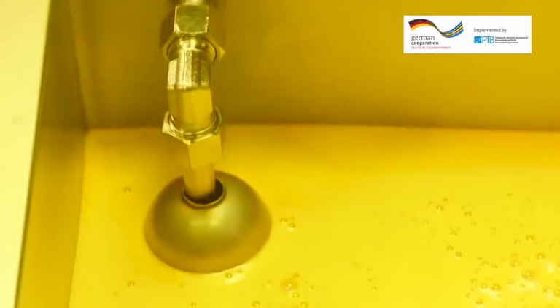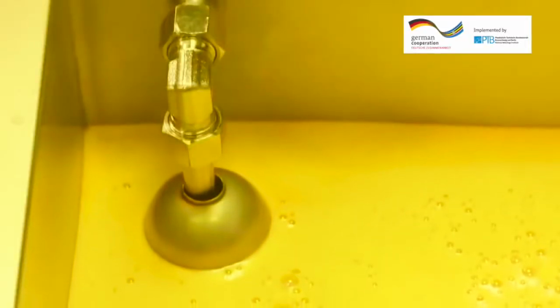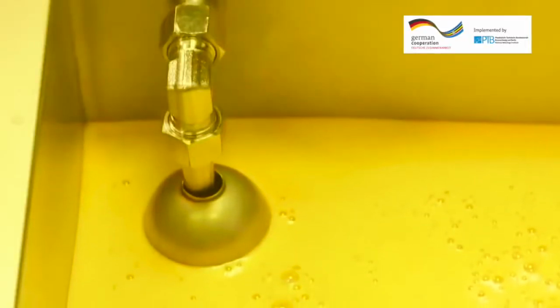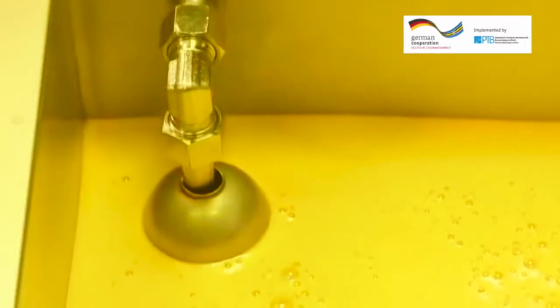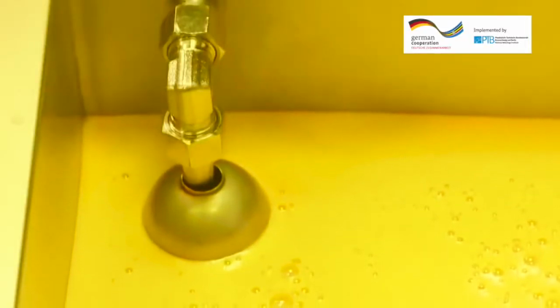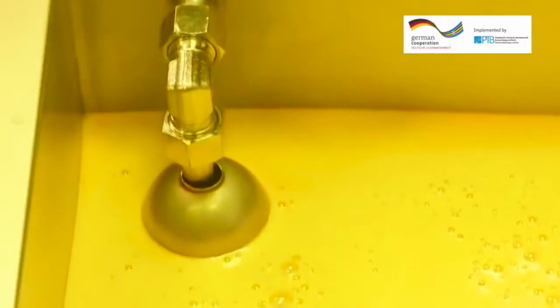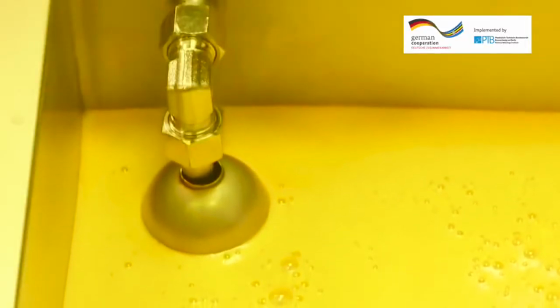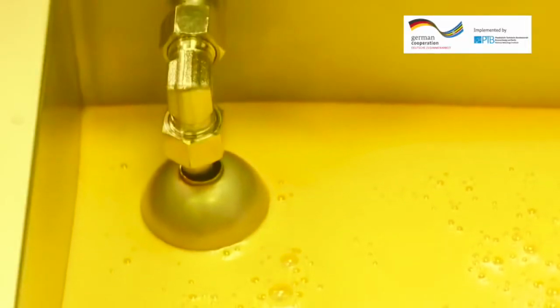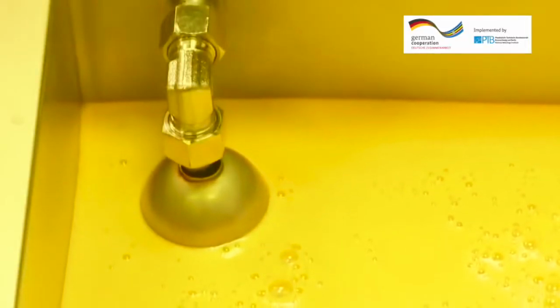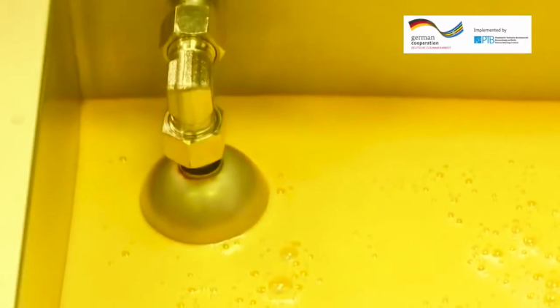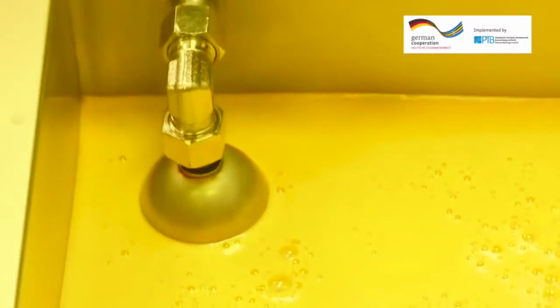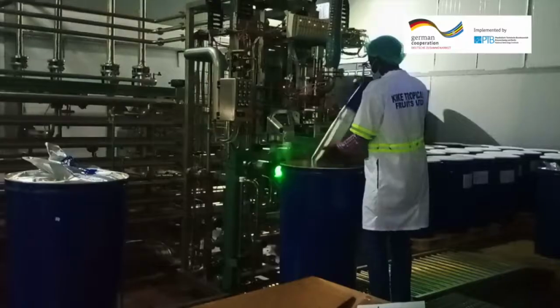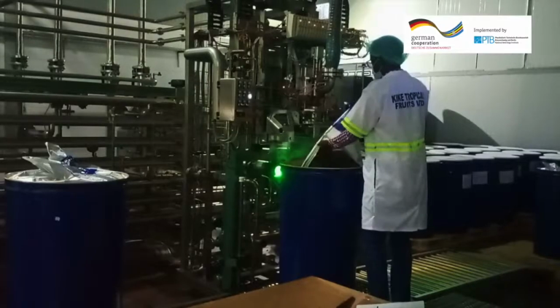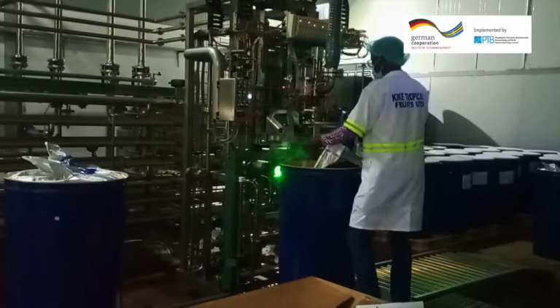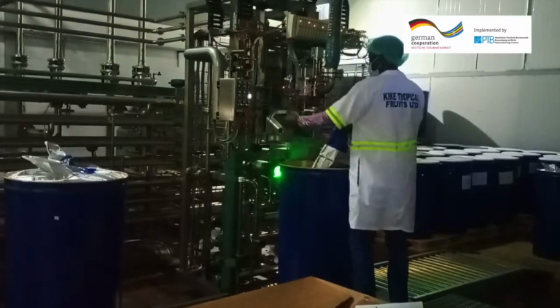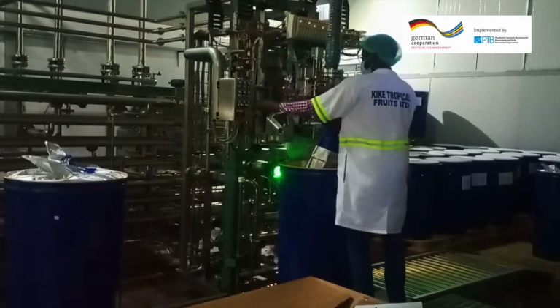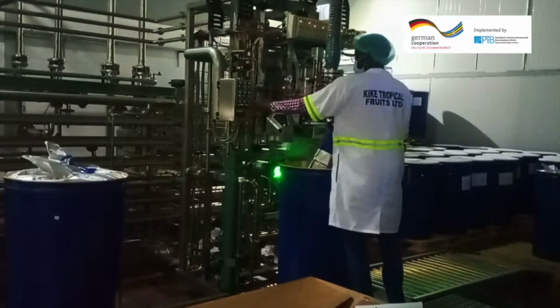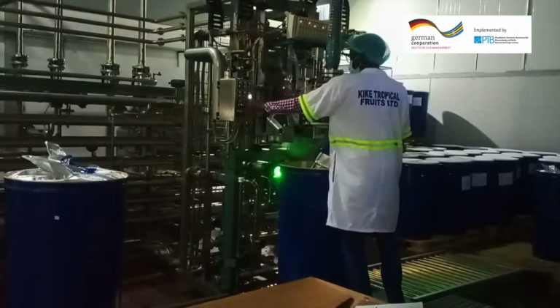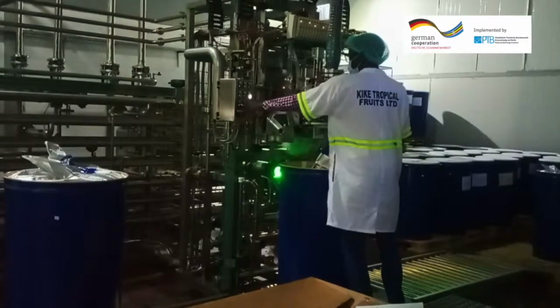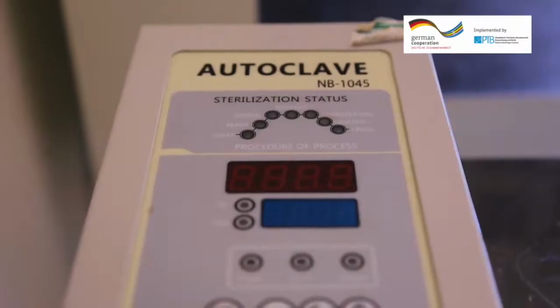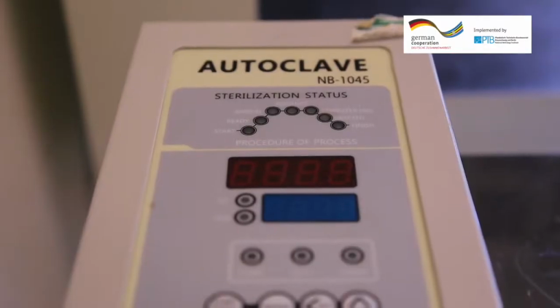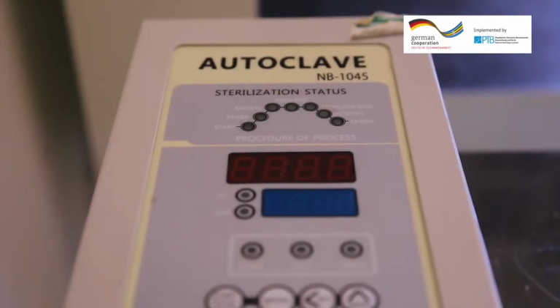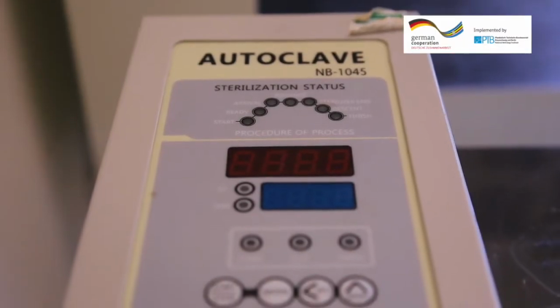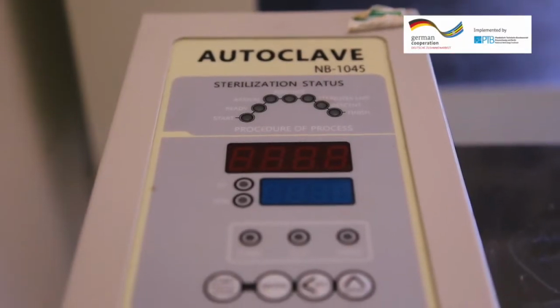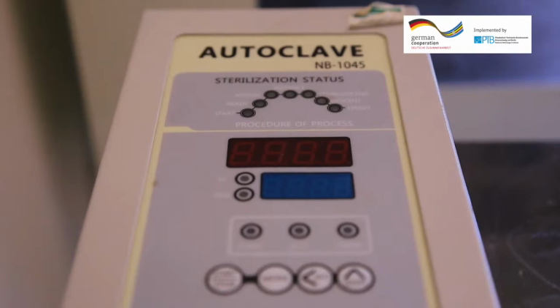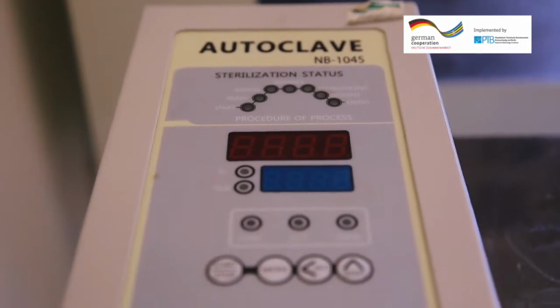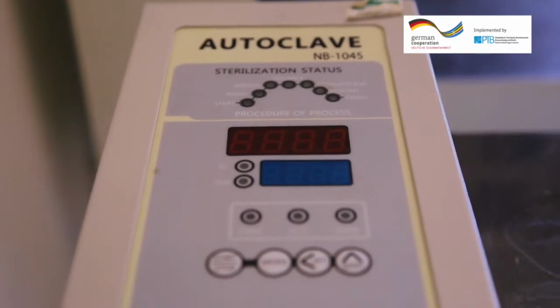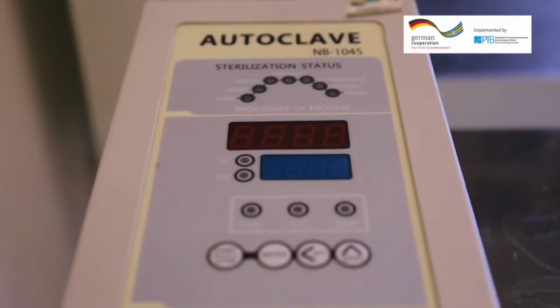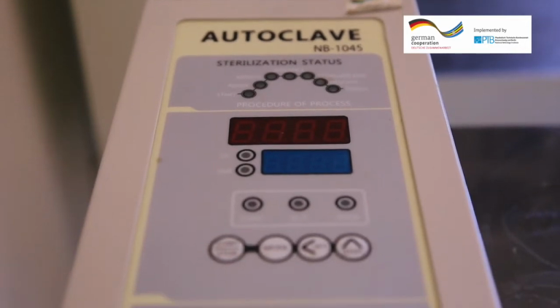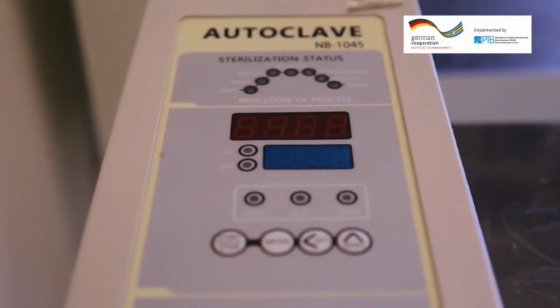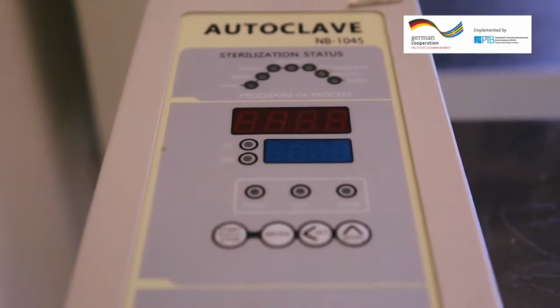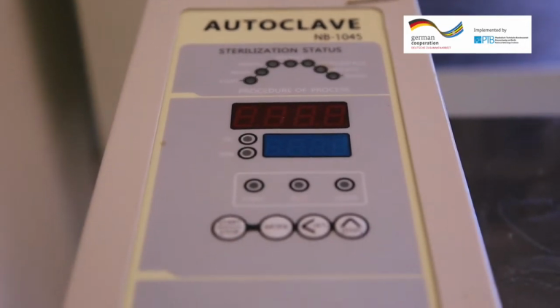The next stage involves pasteurizing, sterilizing and more filtering.